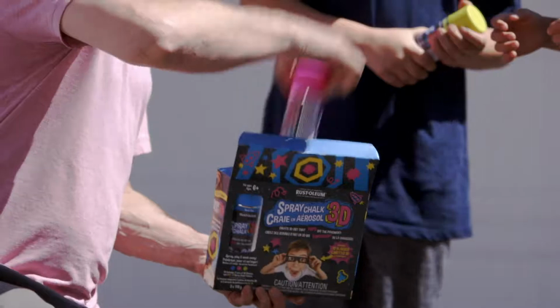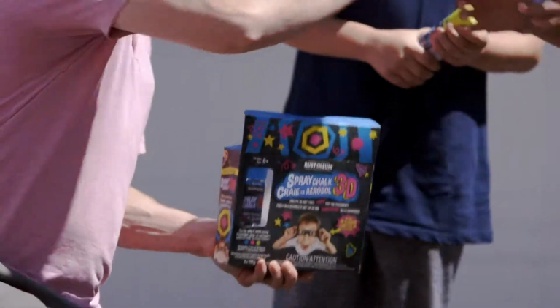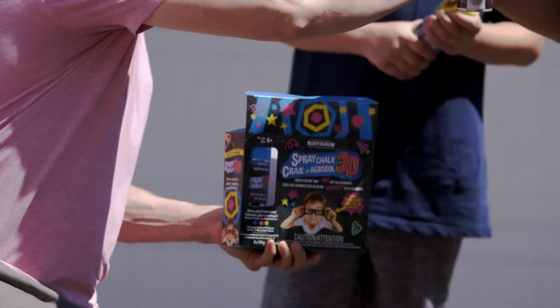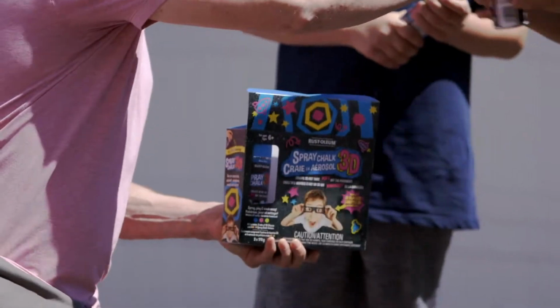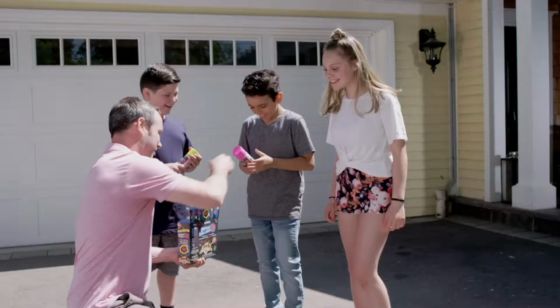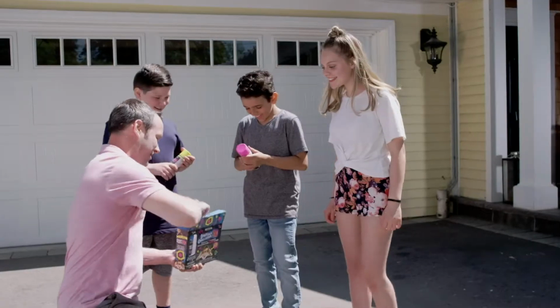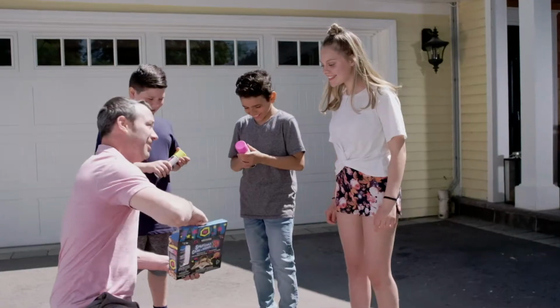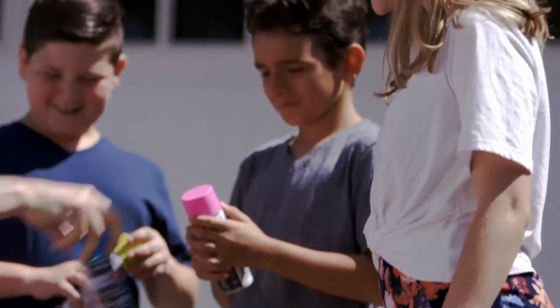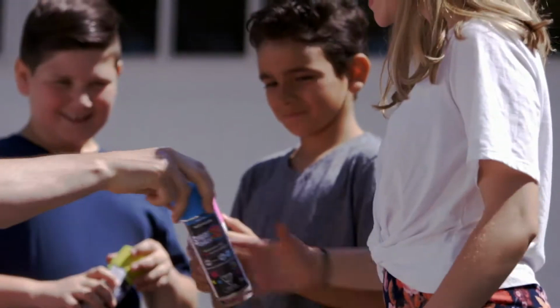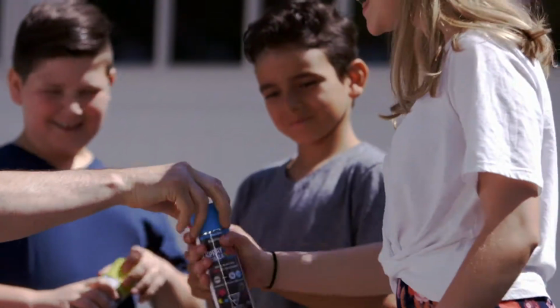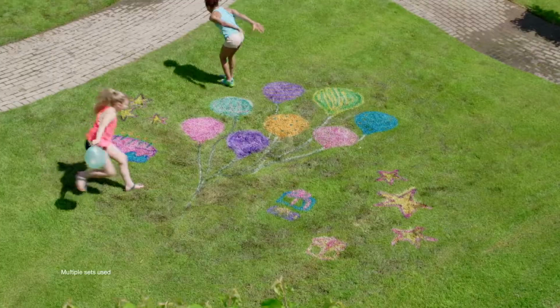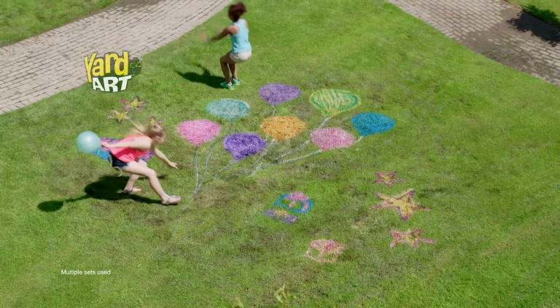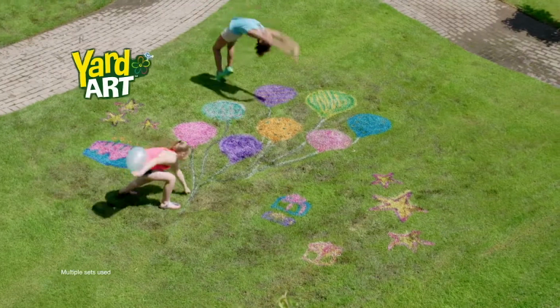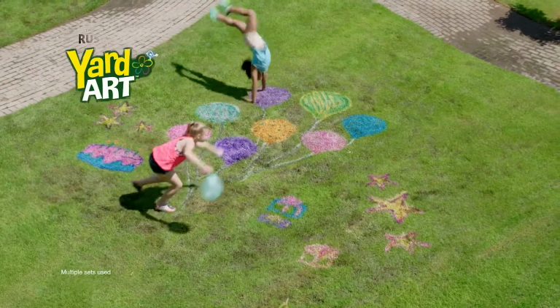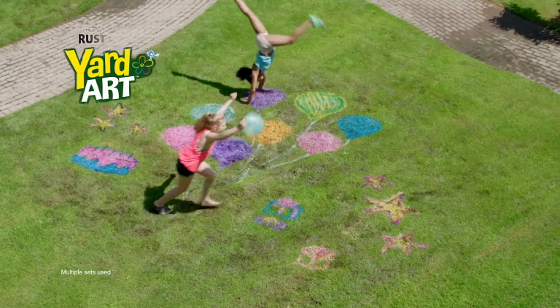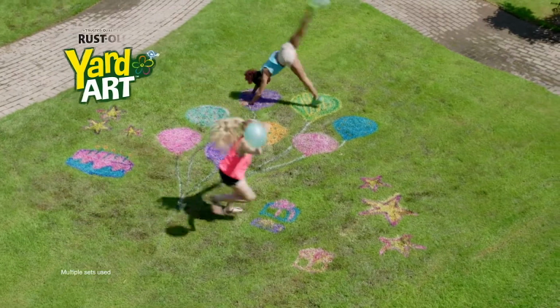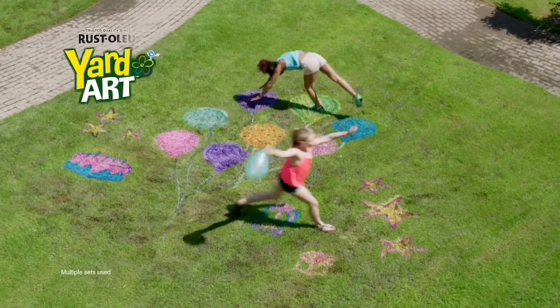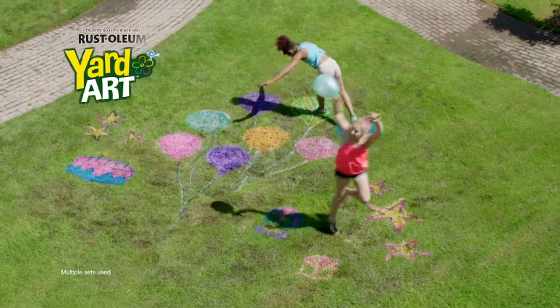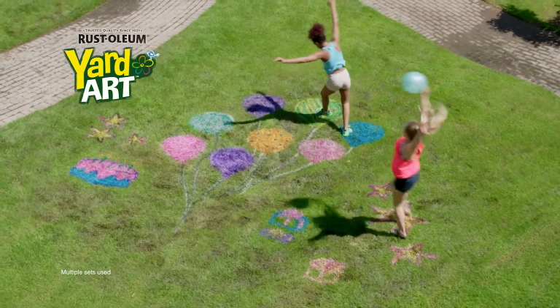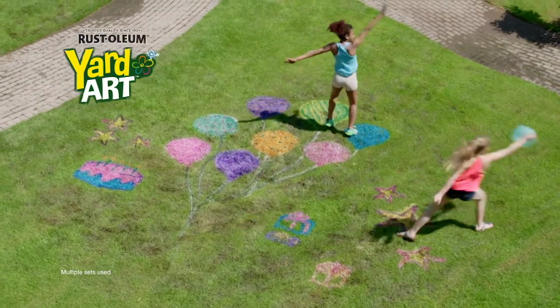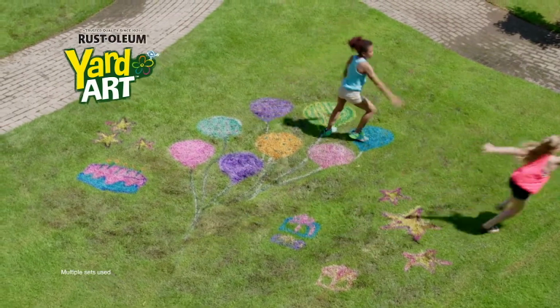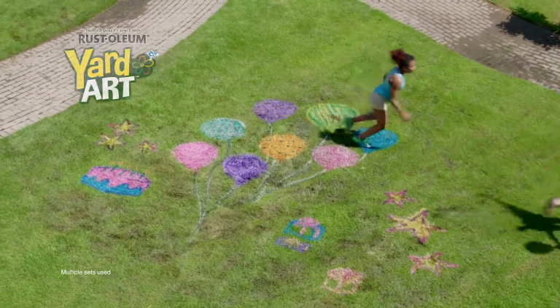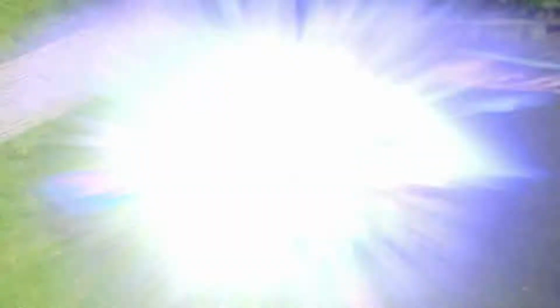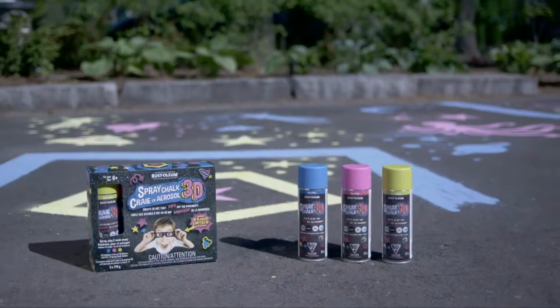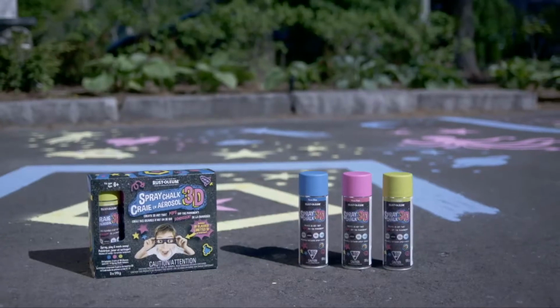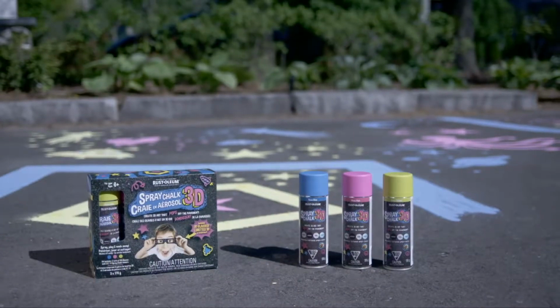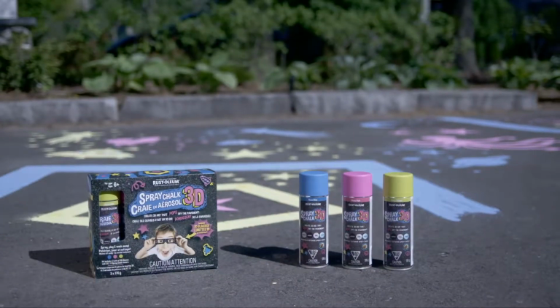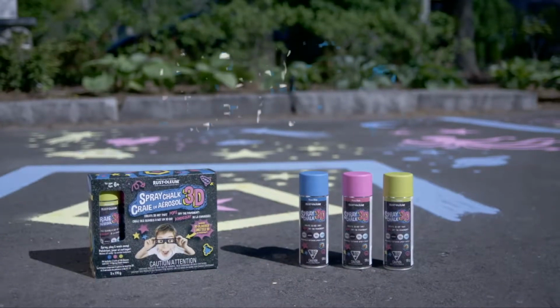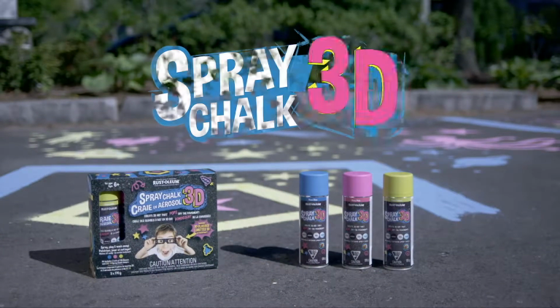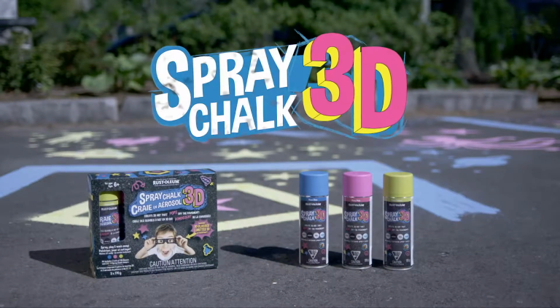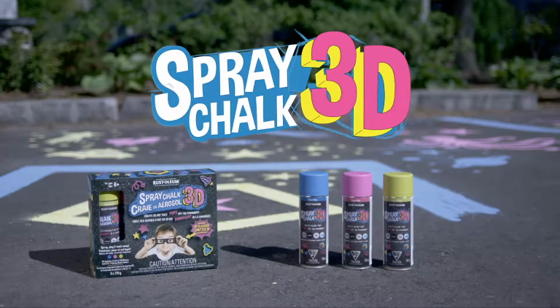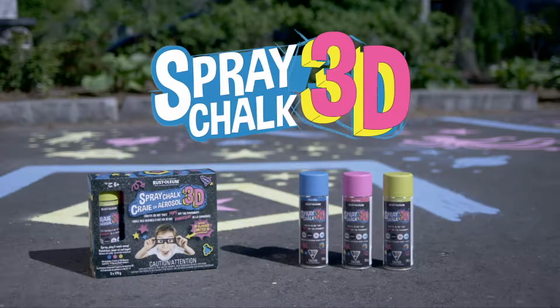Get ready to have your minds blown! The trusted makers of Yard Art have an amazing innovation. Rustoleum presents Spray Chalk 3D.